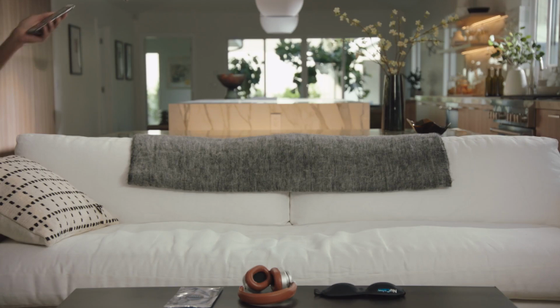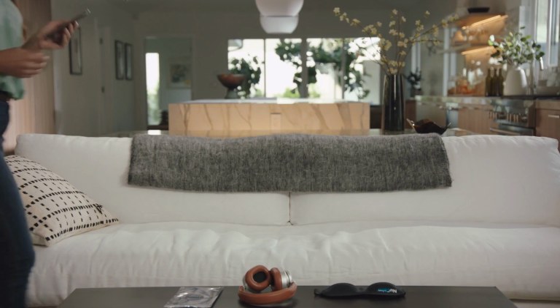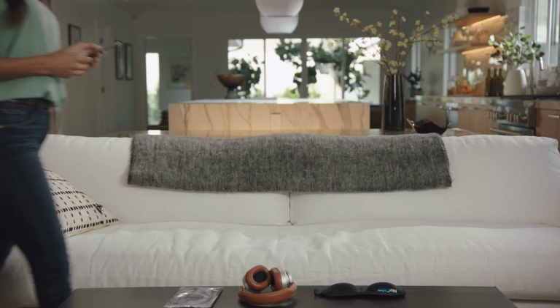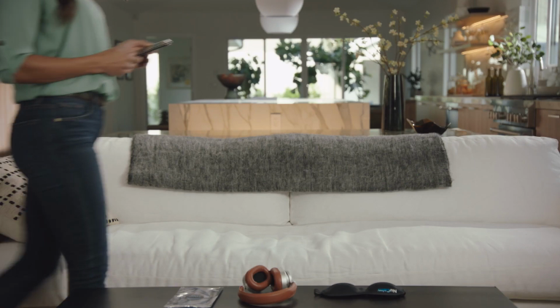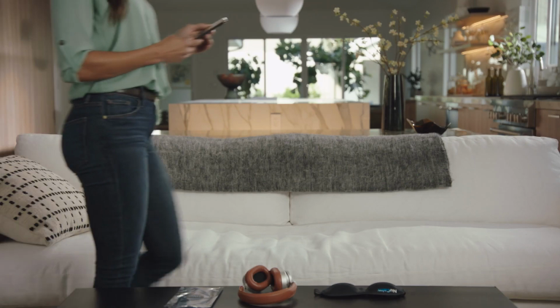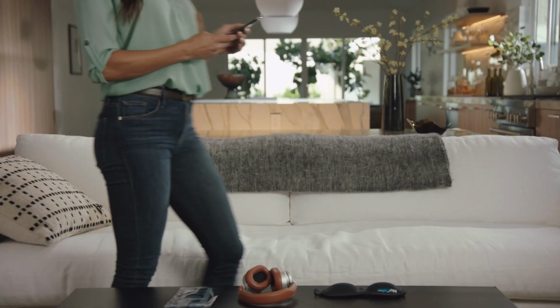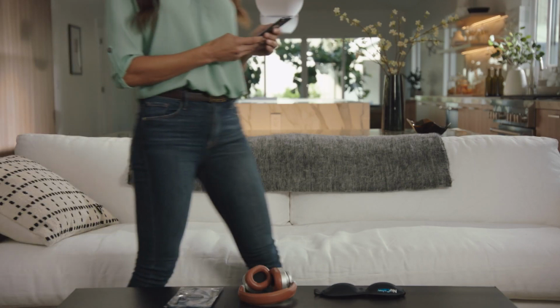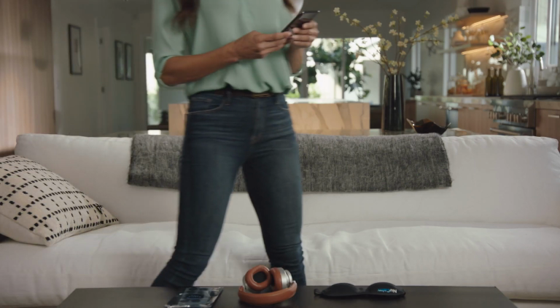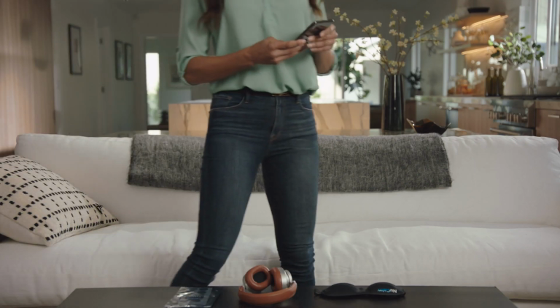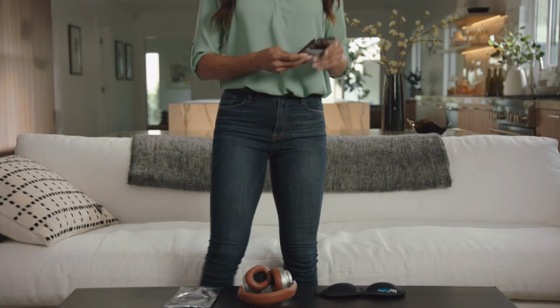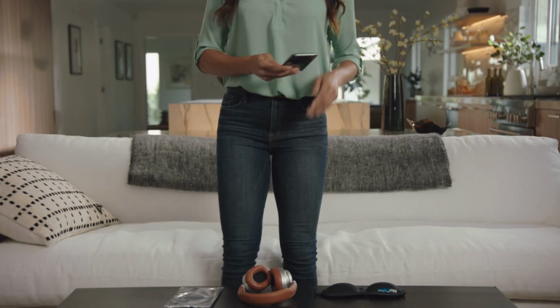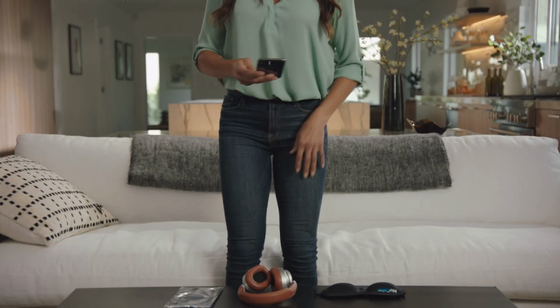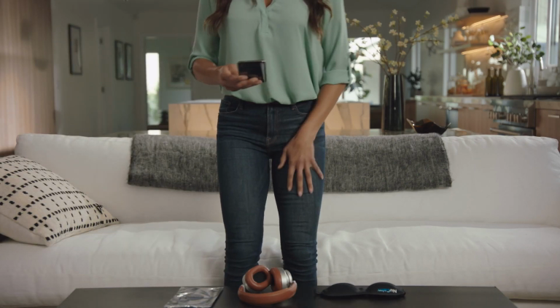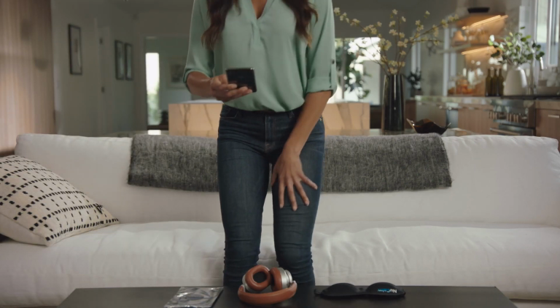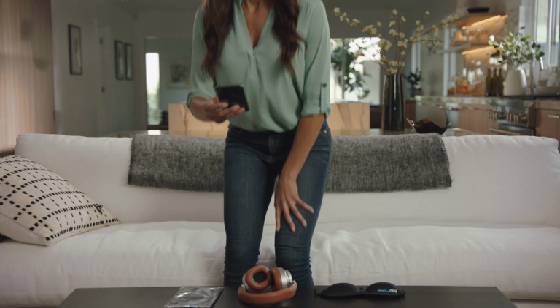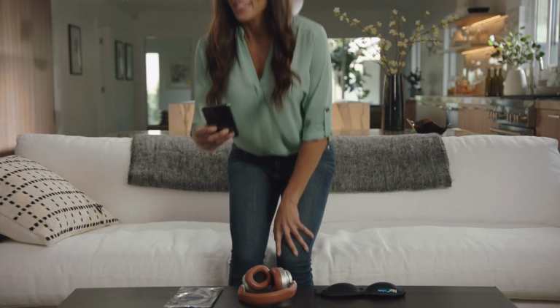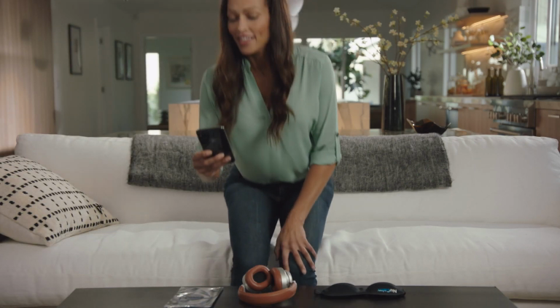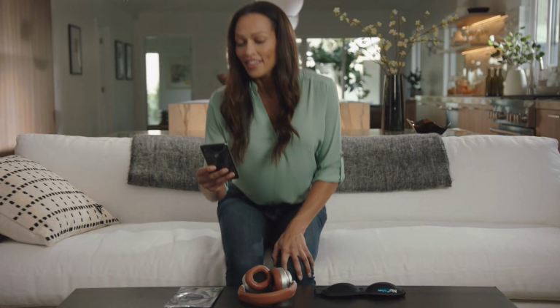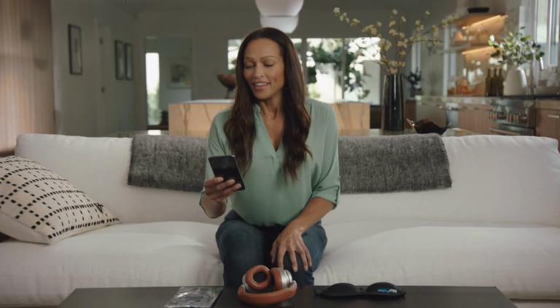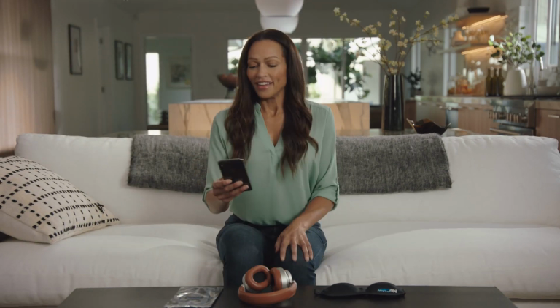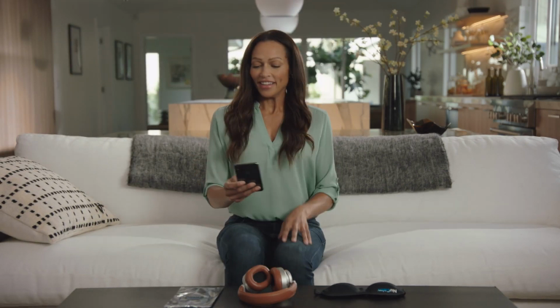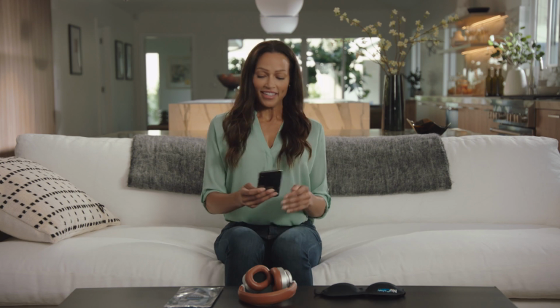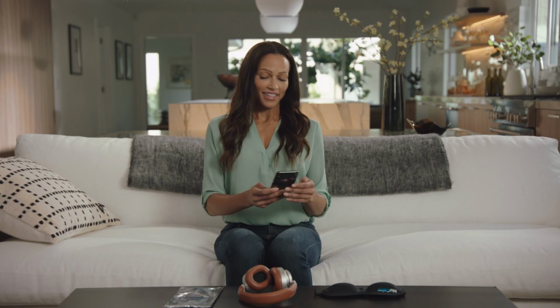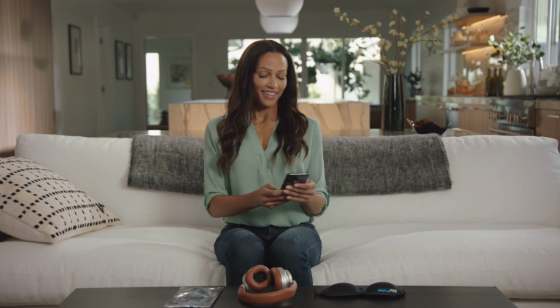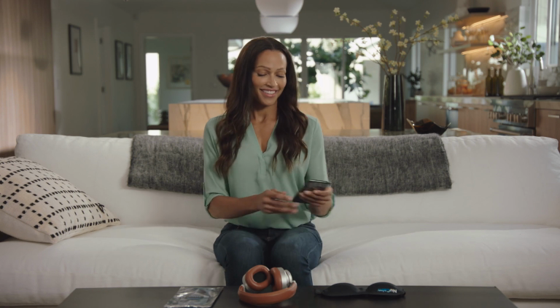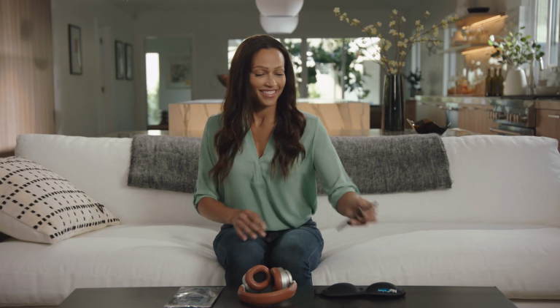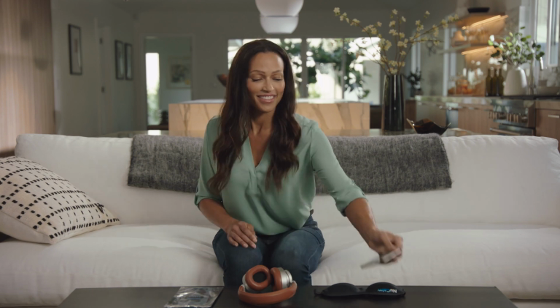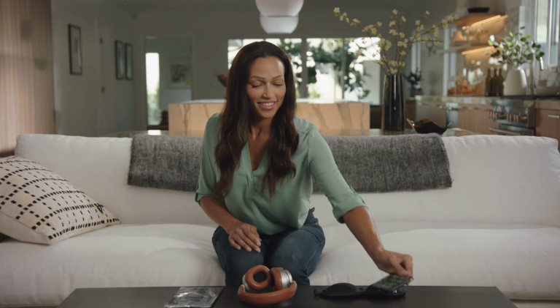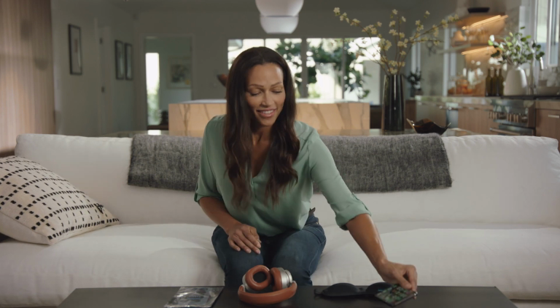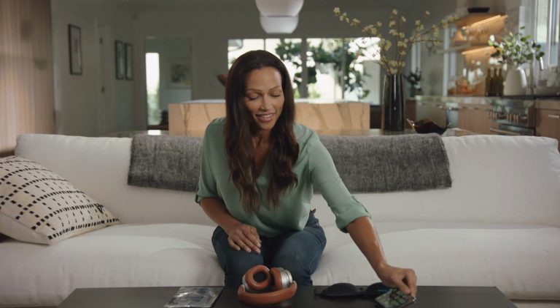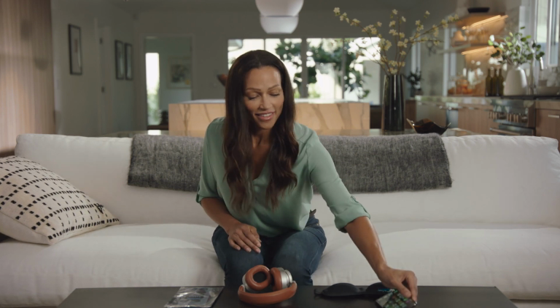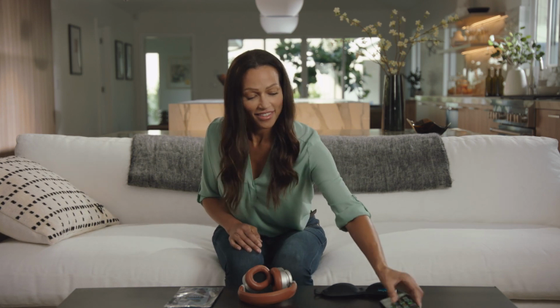Welcome to the amazing and wonderful world of NuCalm. It is an honor and a privilege to serve you.